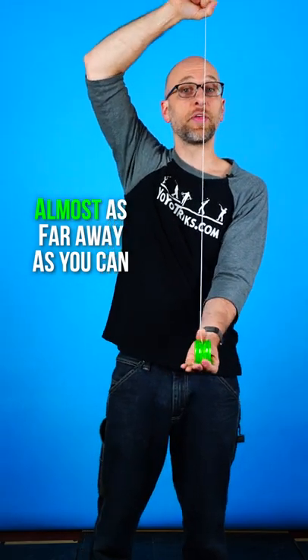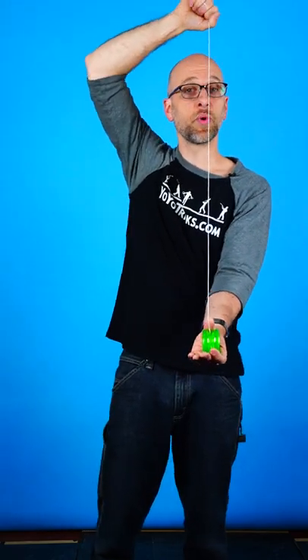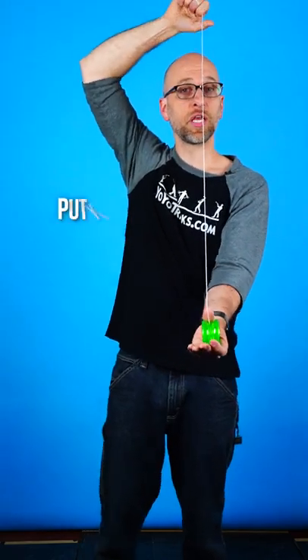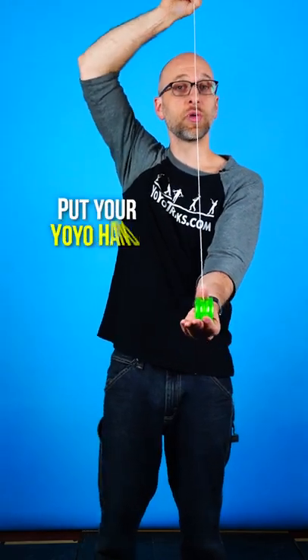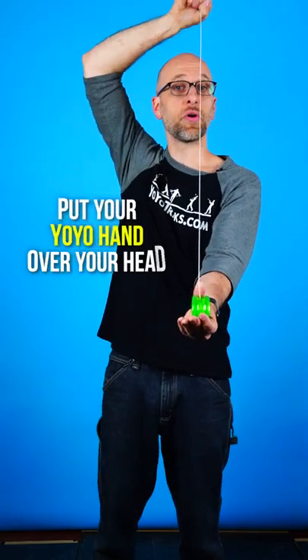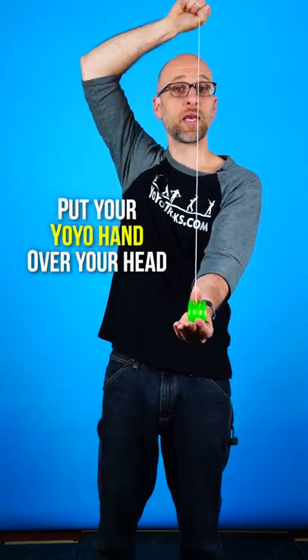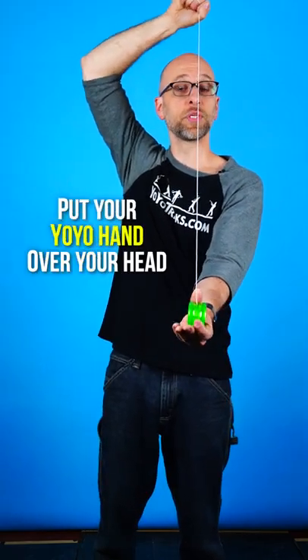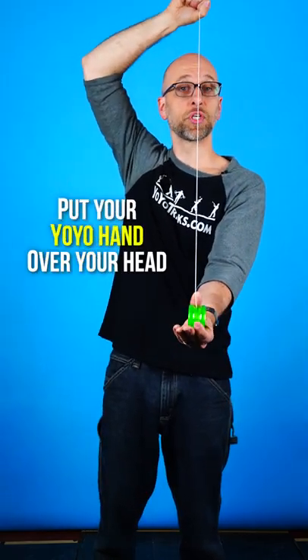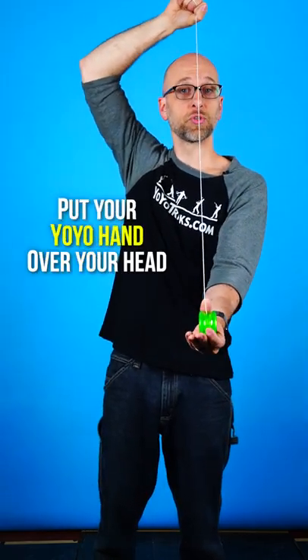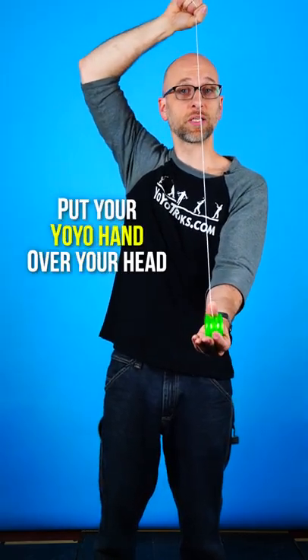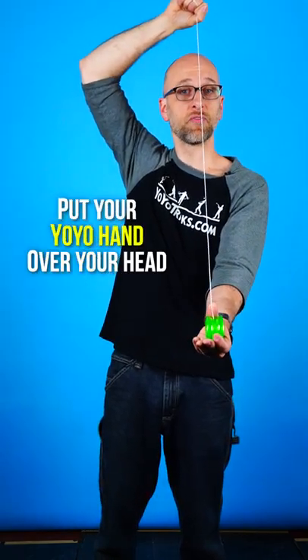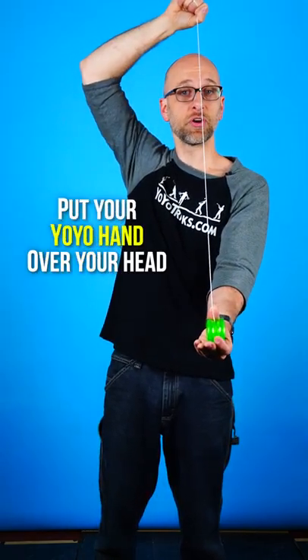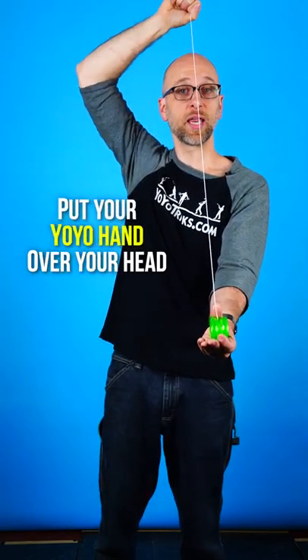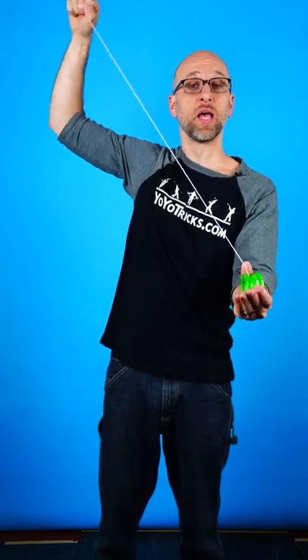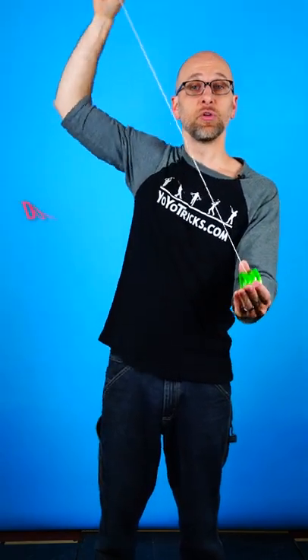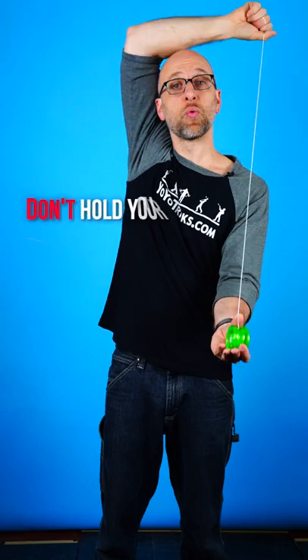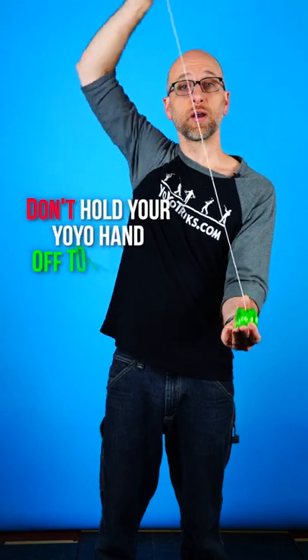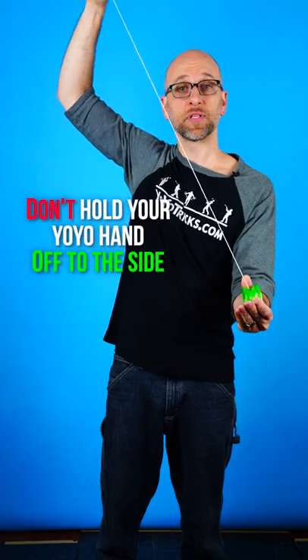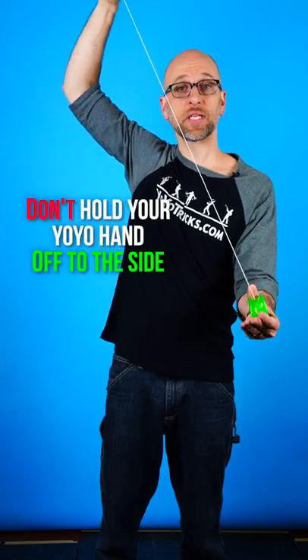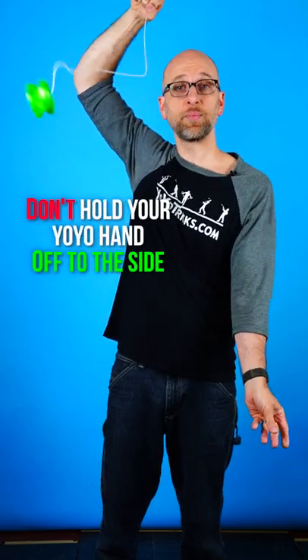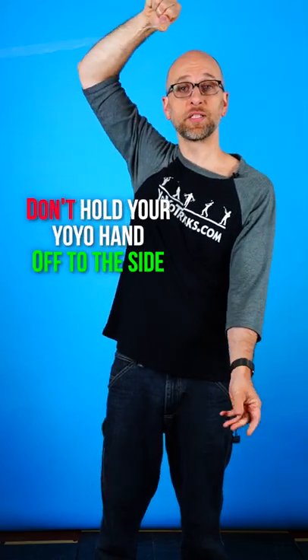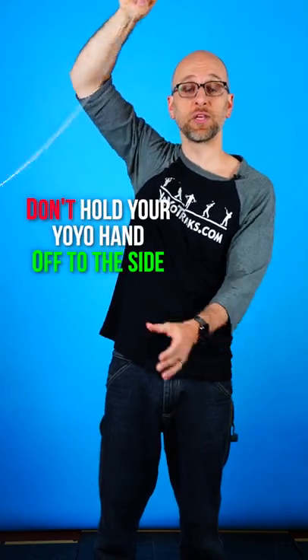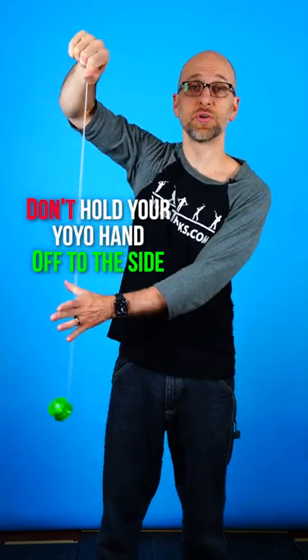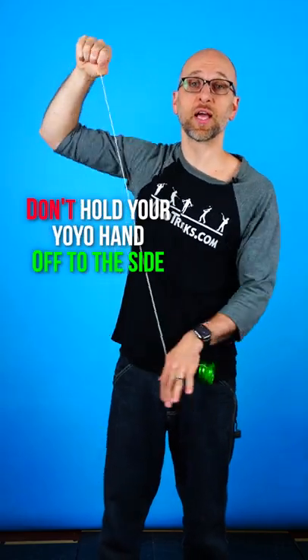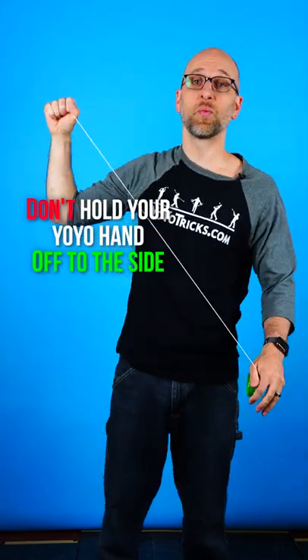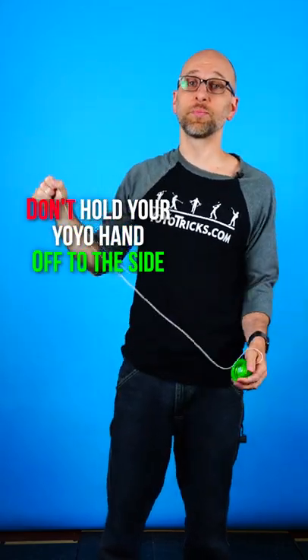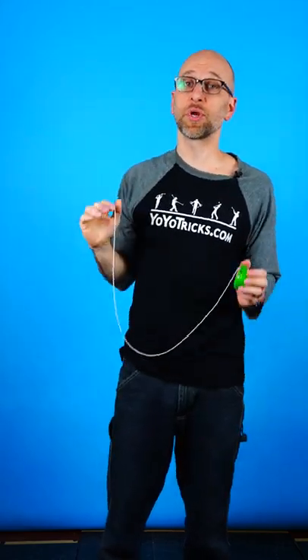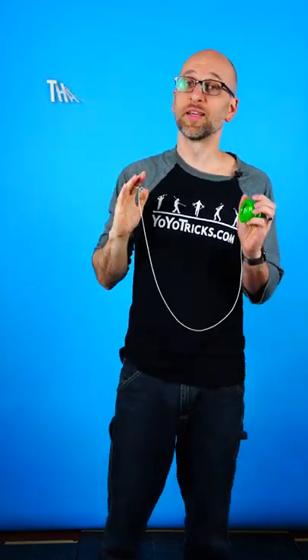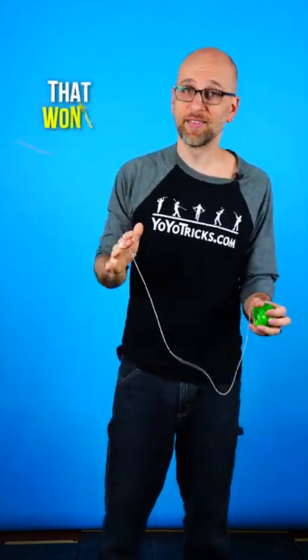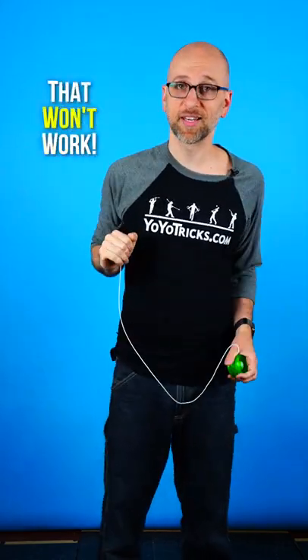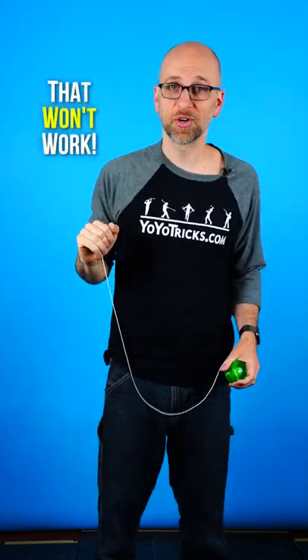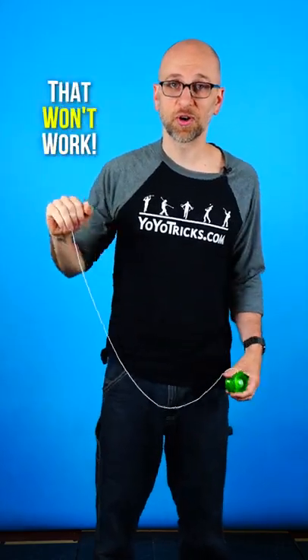You want to take your yo-yo hand and position it directly over your head. You don't want it off to the side, because then the yo-yo is not going to wind up straight, and that's not going to work.